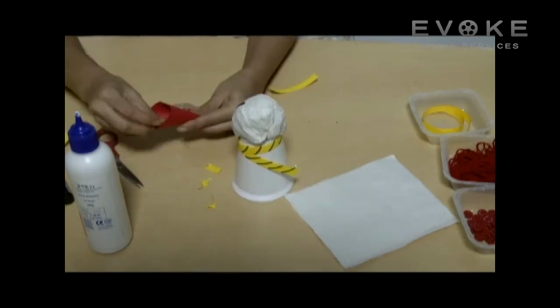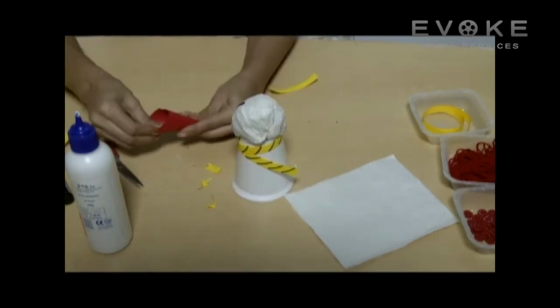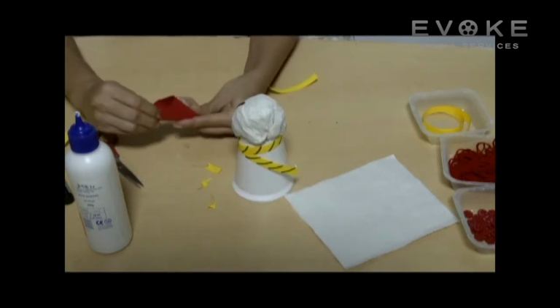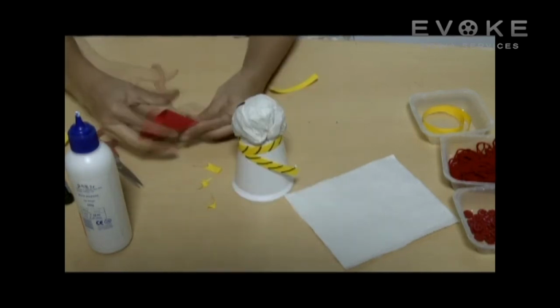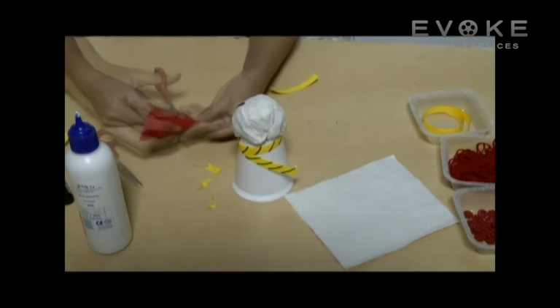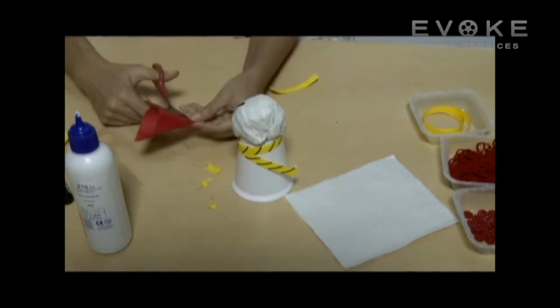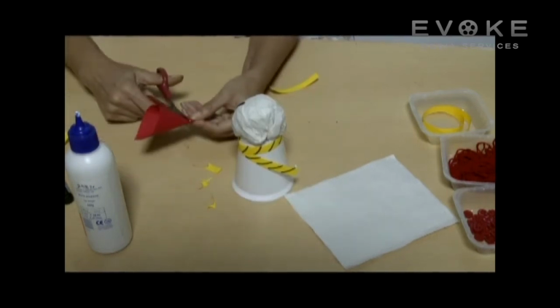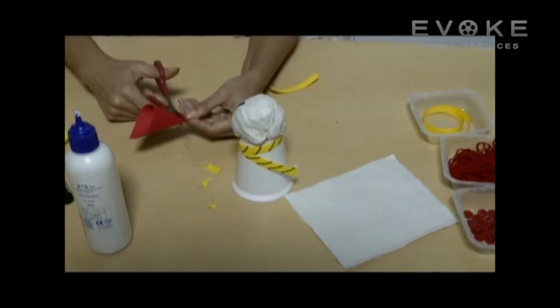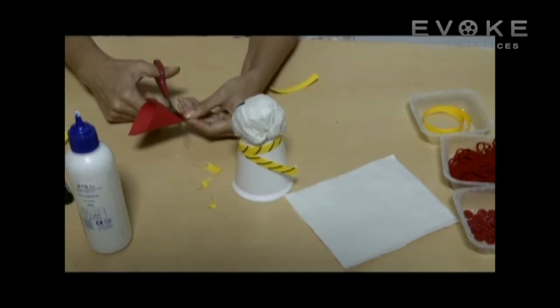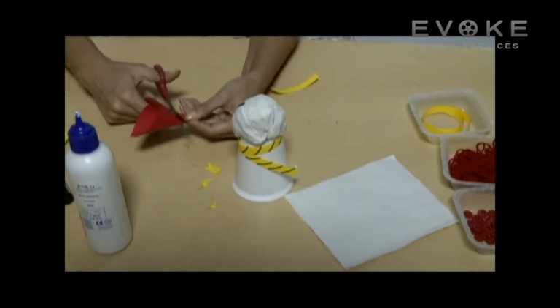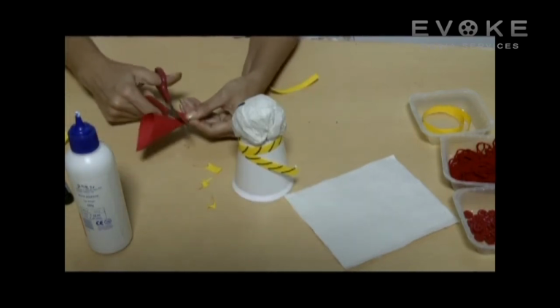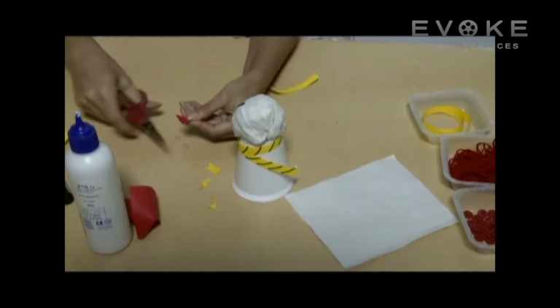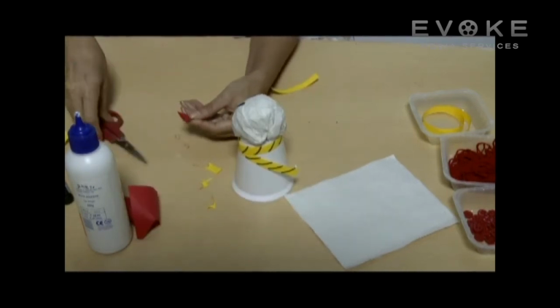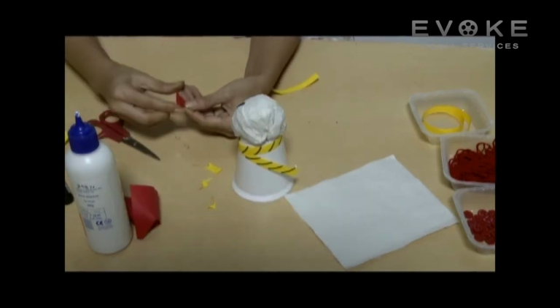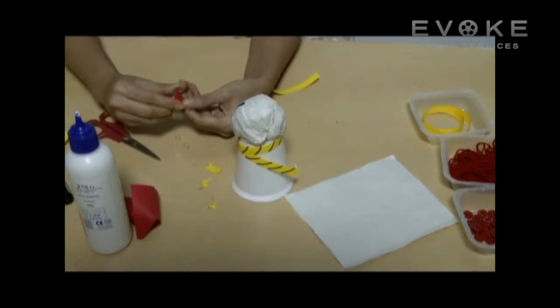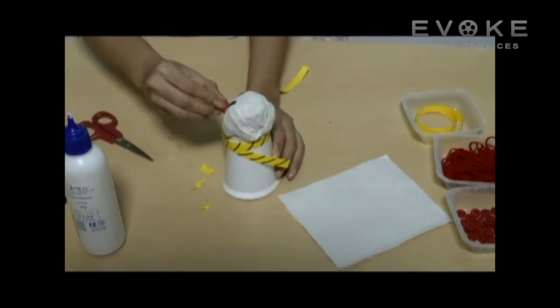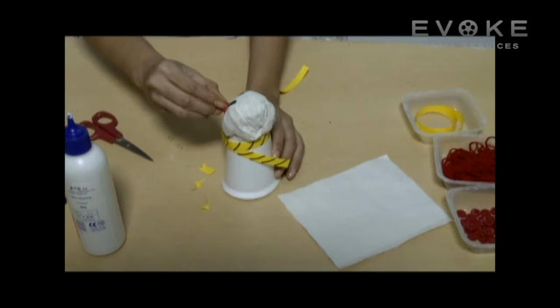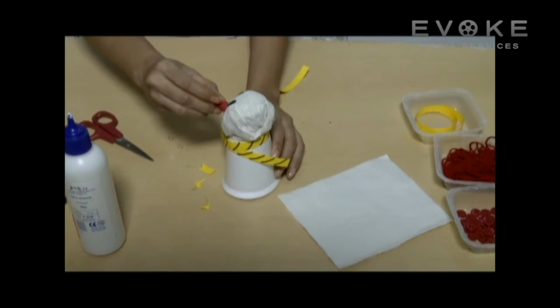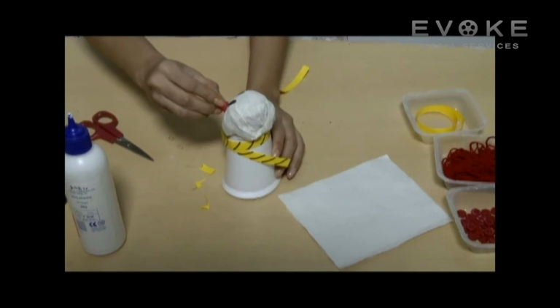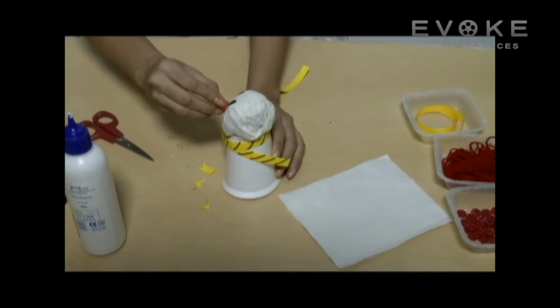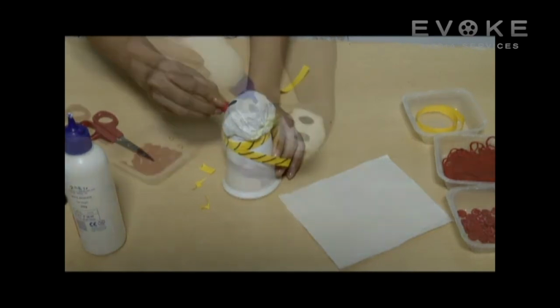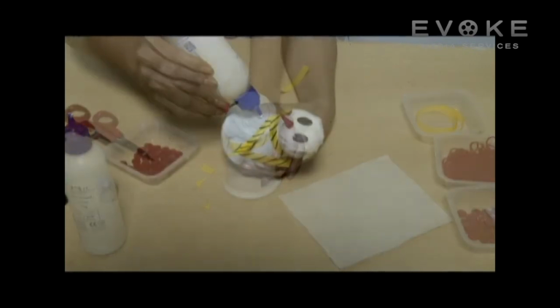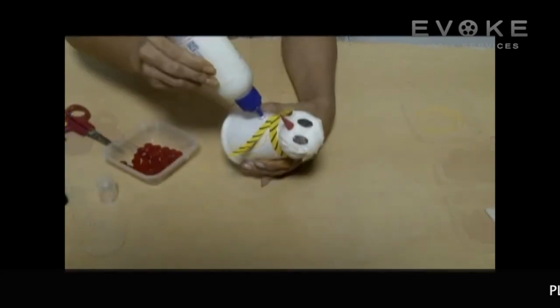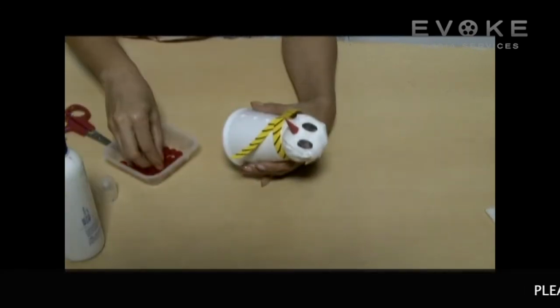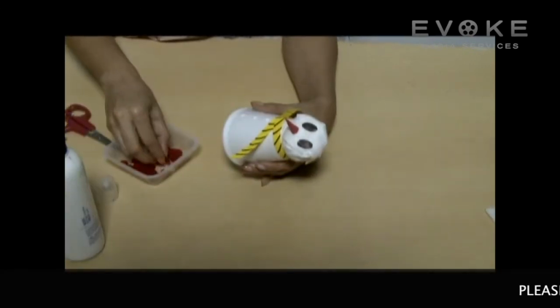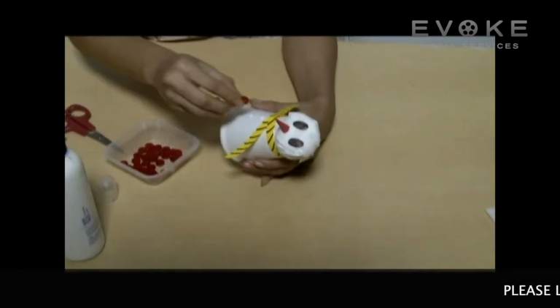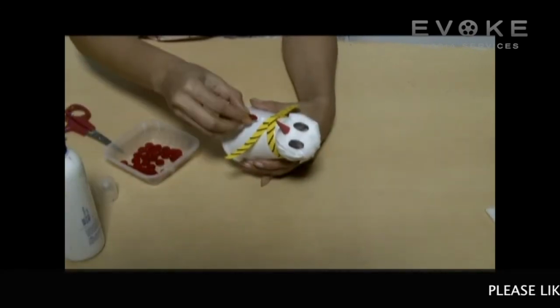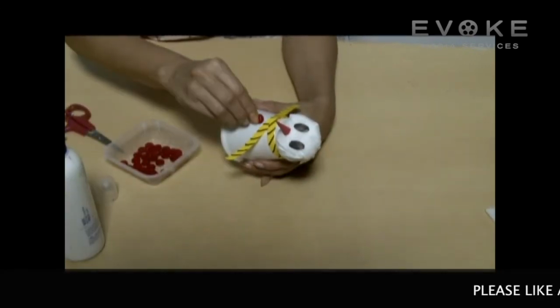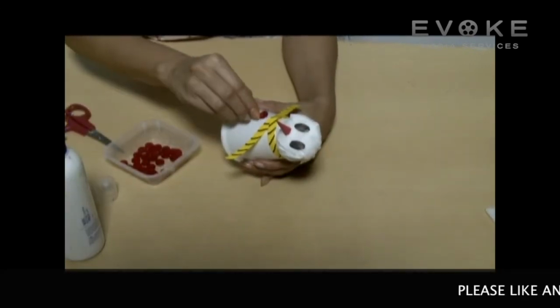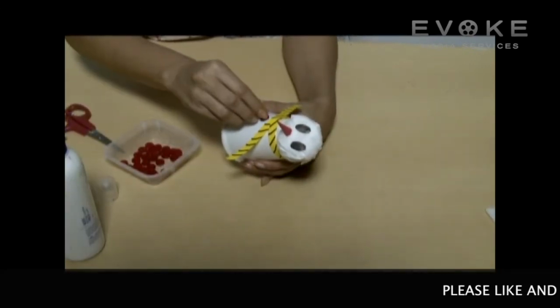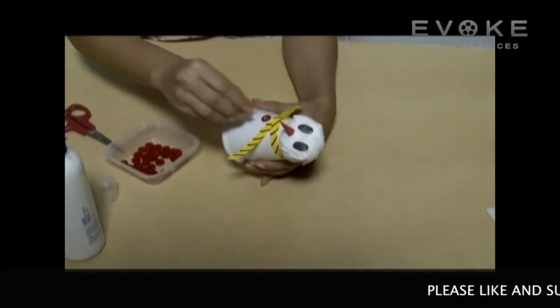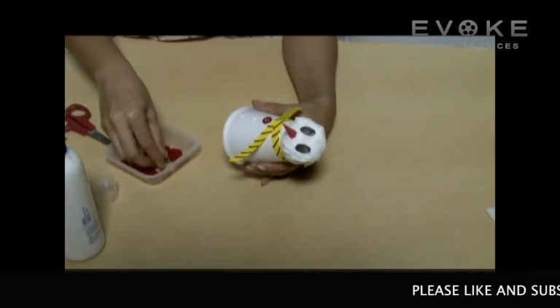Make a nose with the red paper and paste it on the face. Paste buttons on the paper glass.